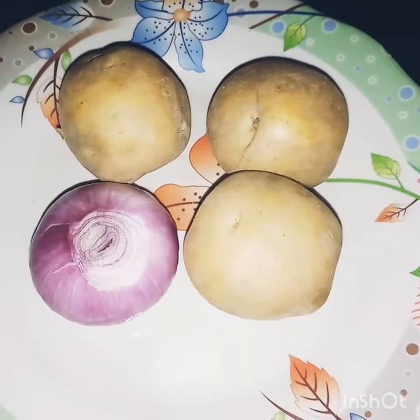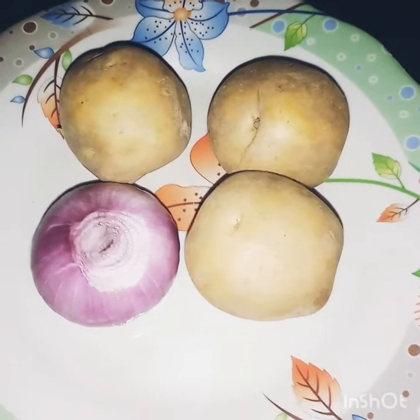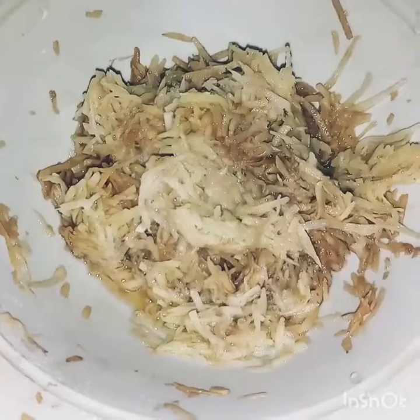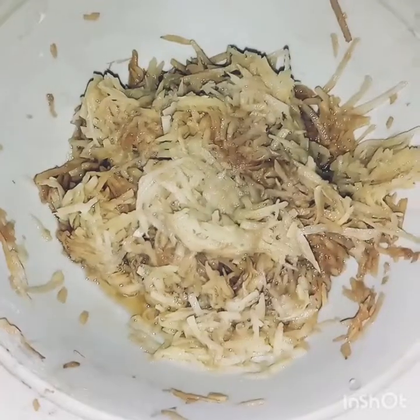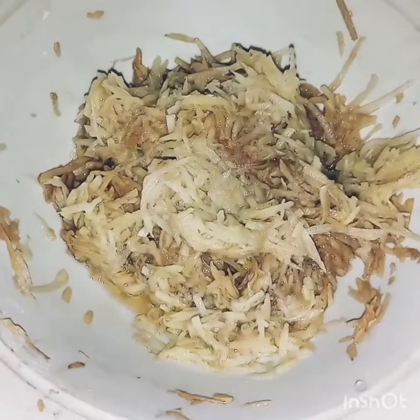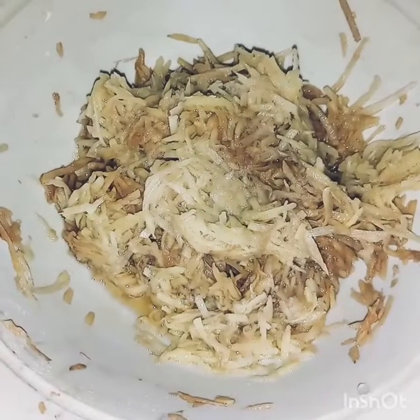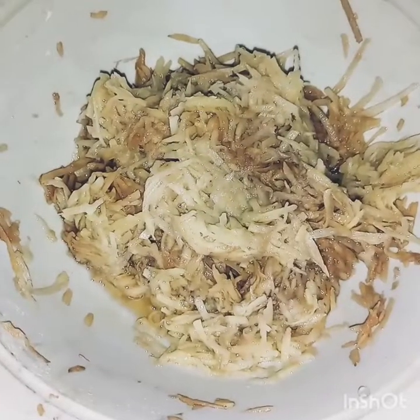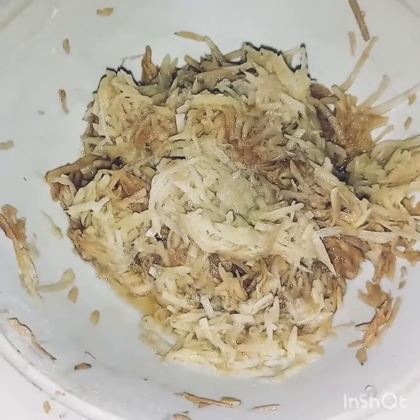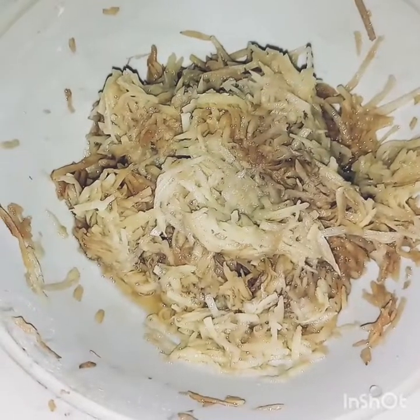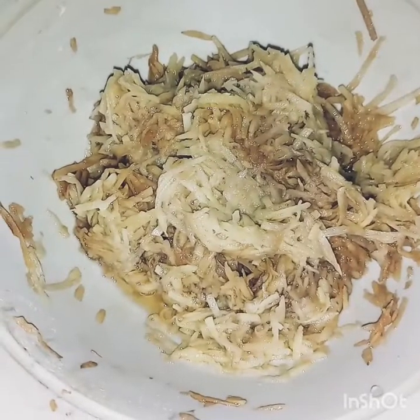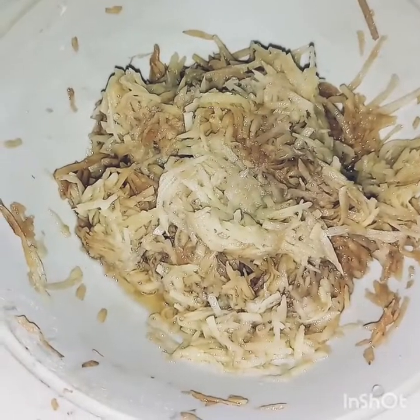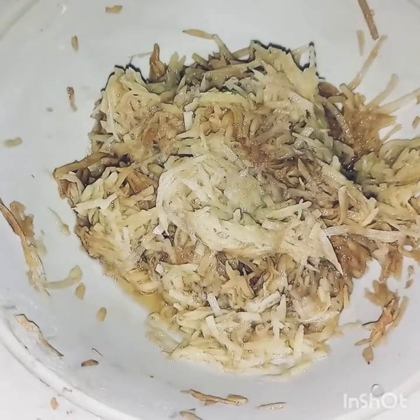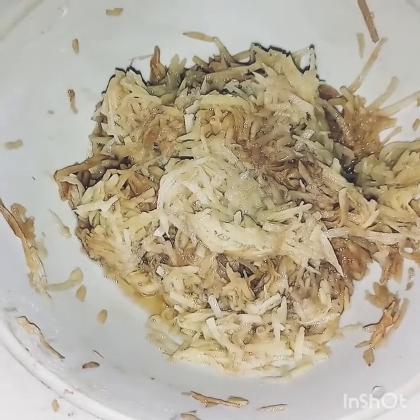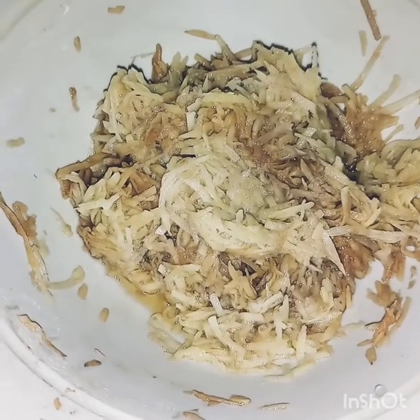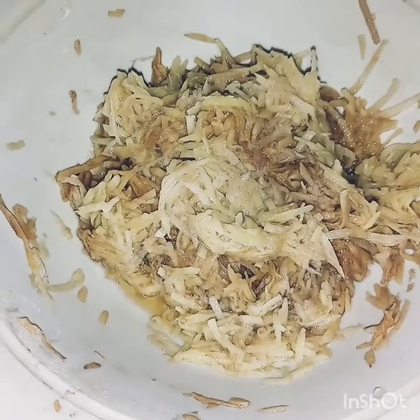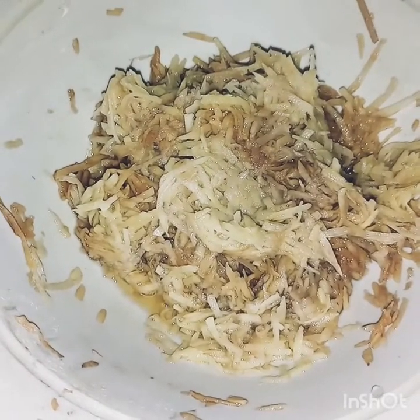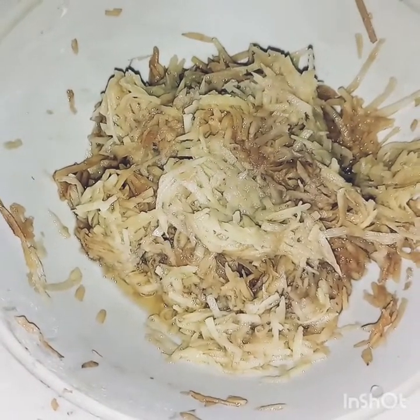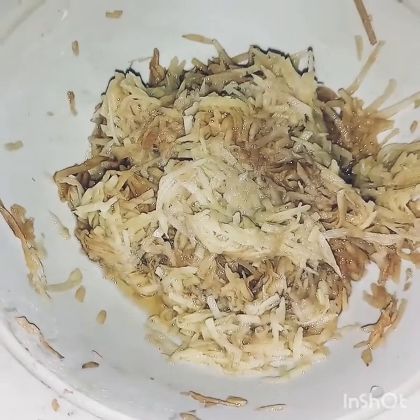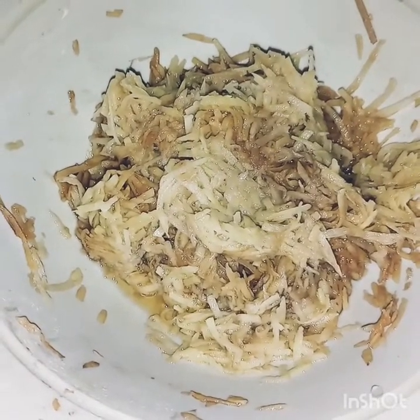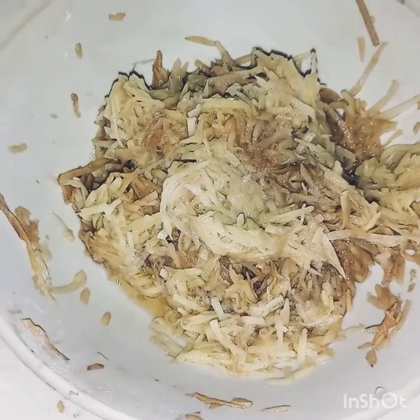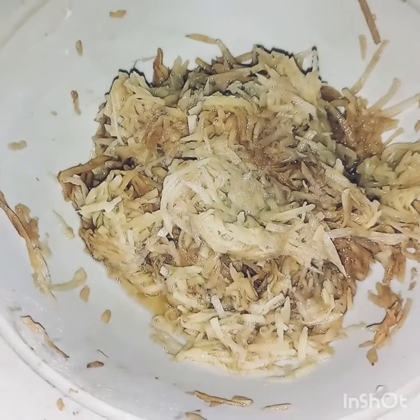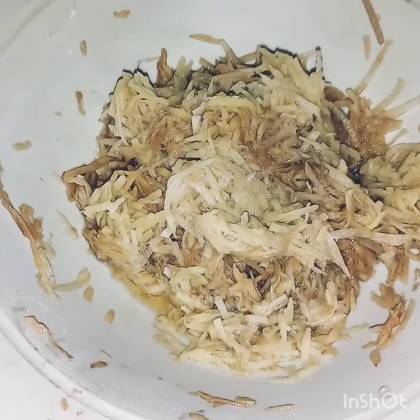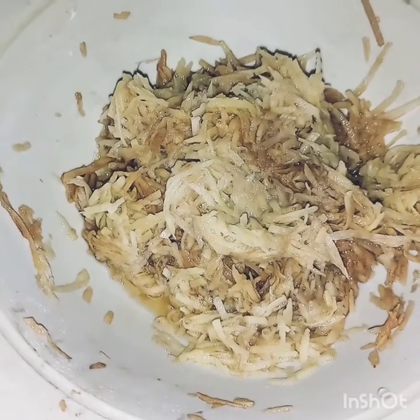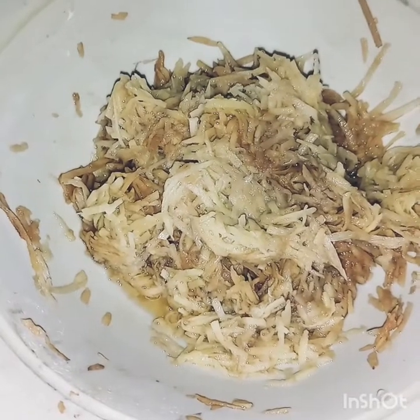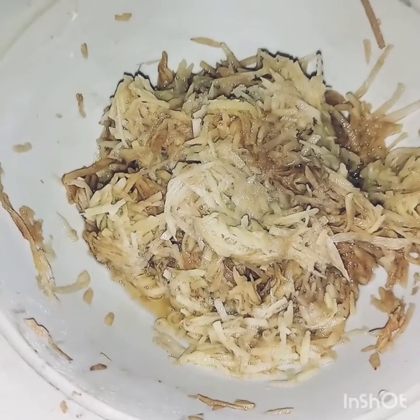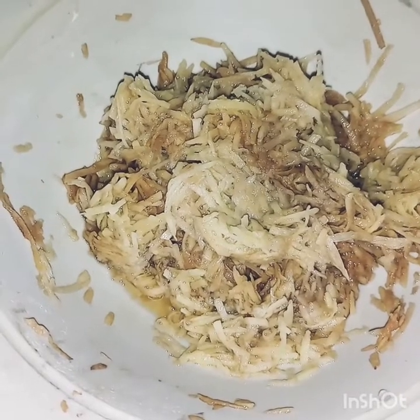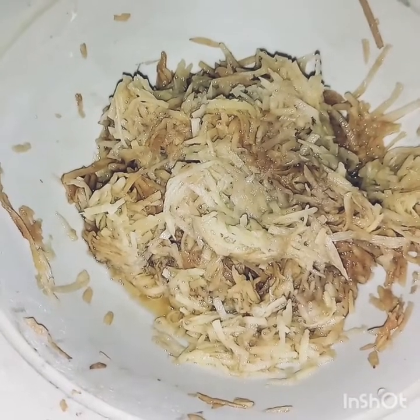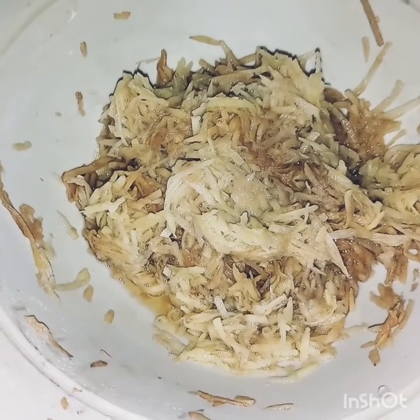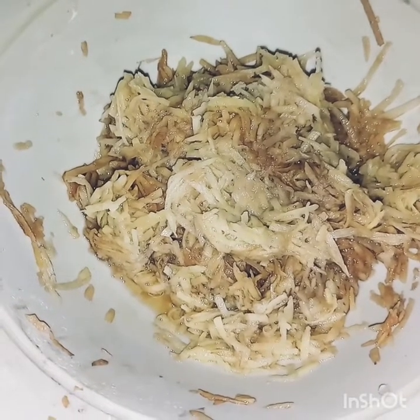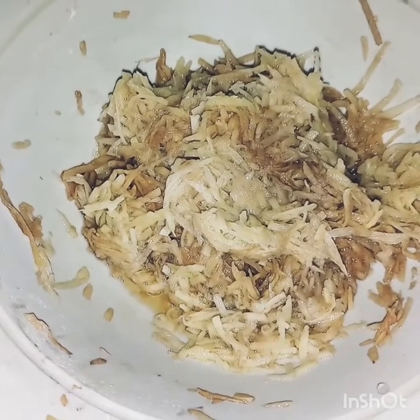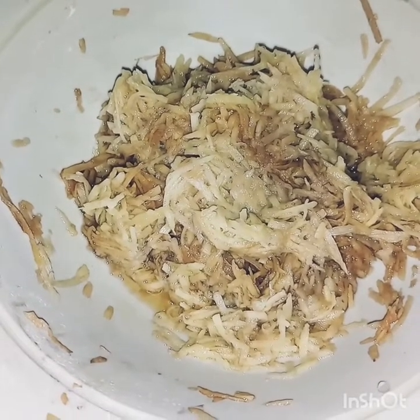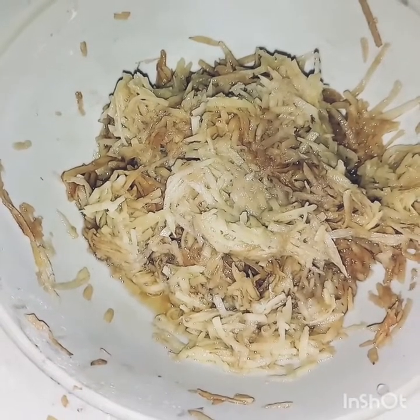These are our potatoes which we have grated. We have also grated onion.